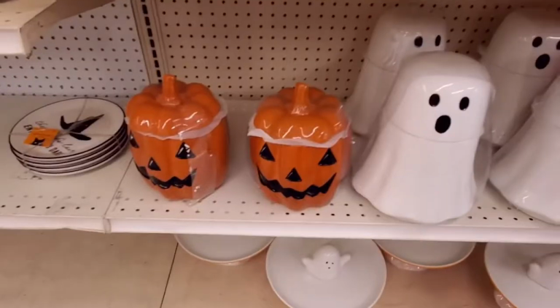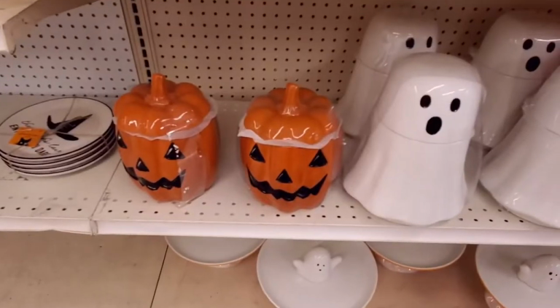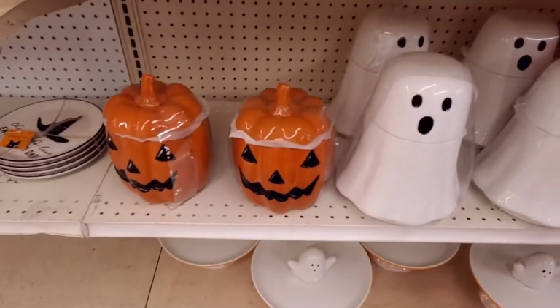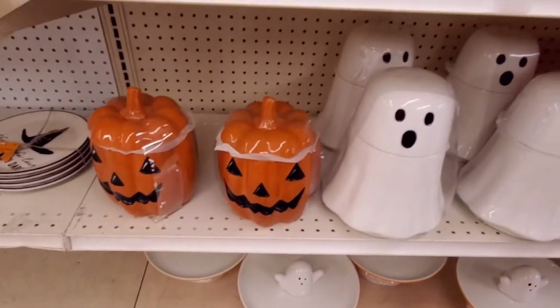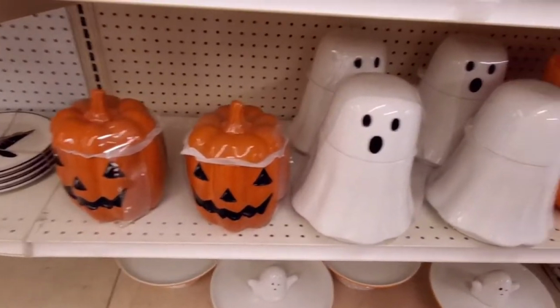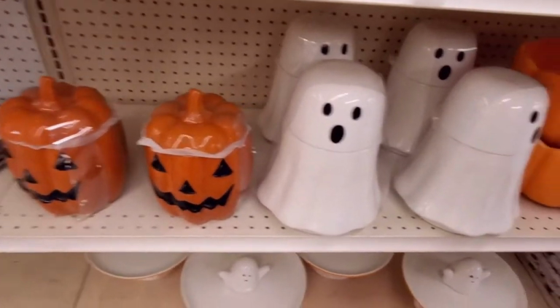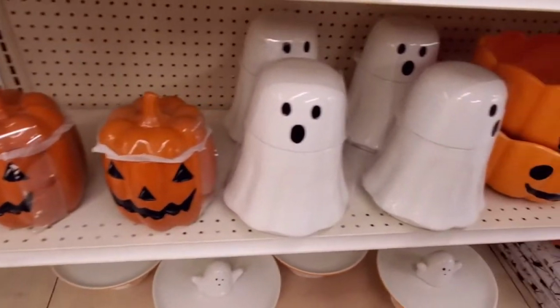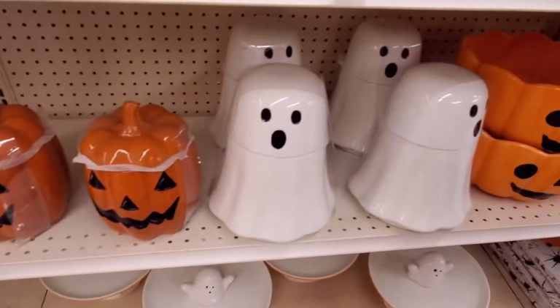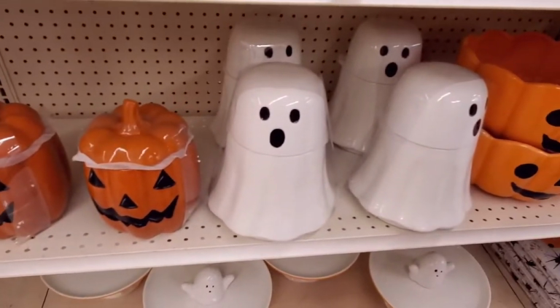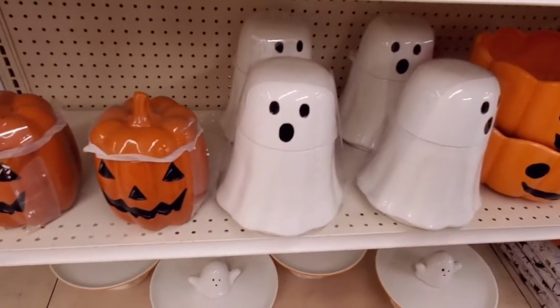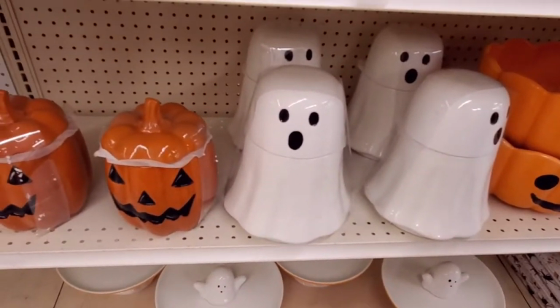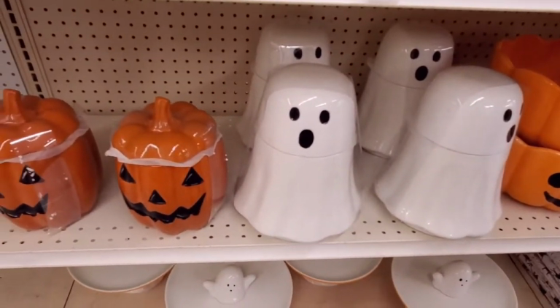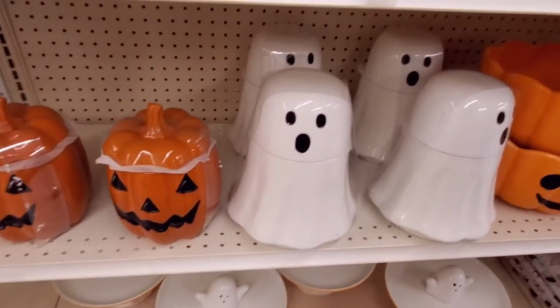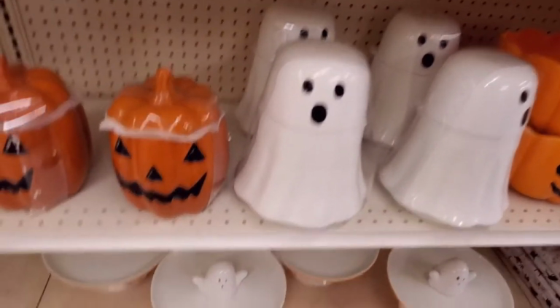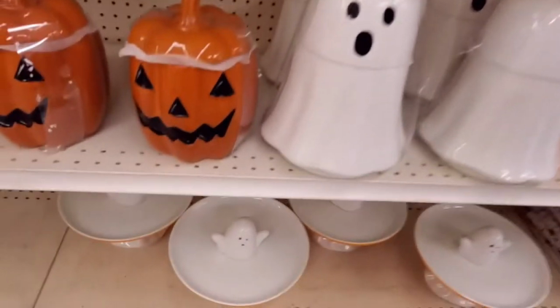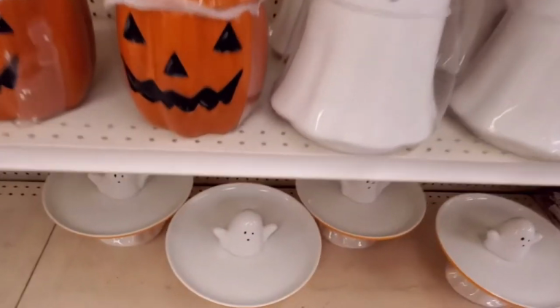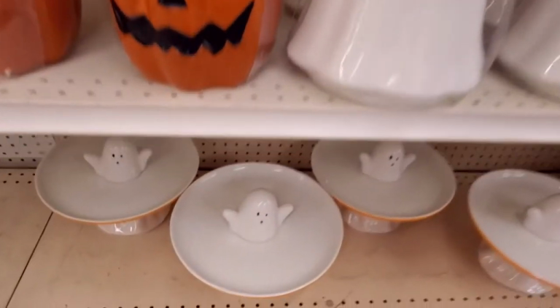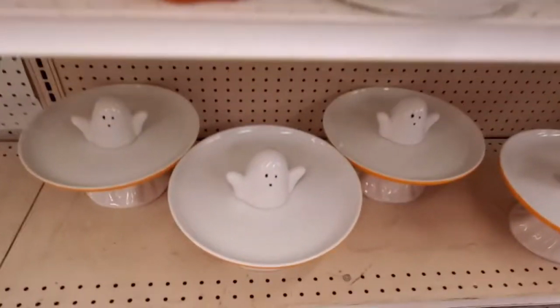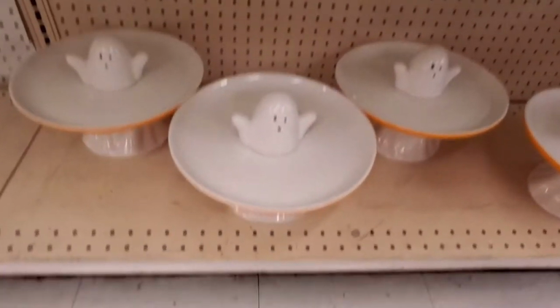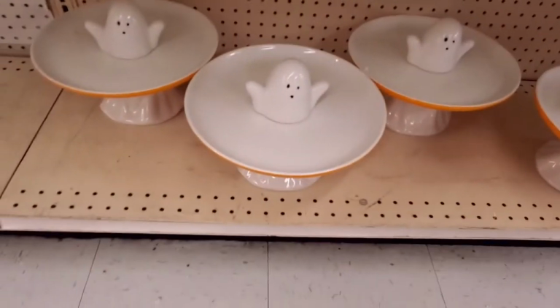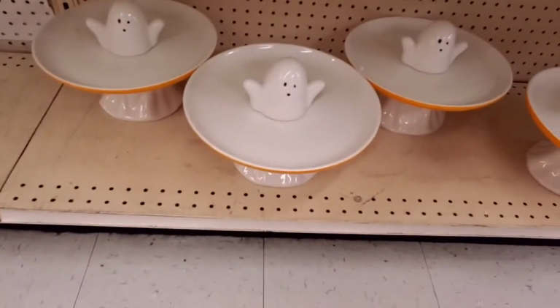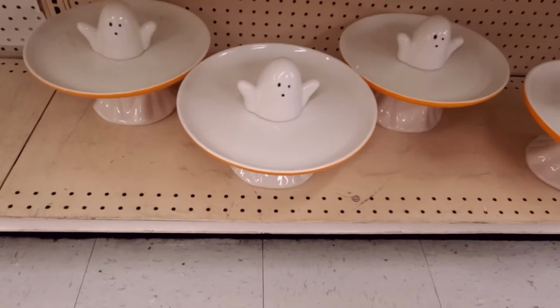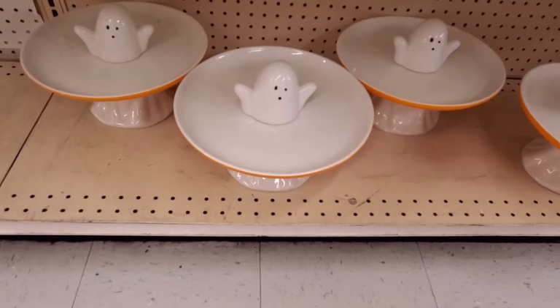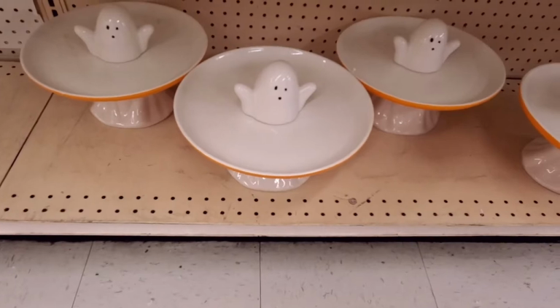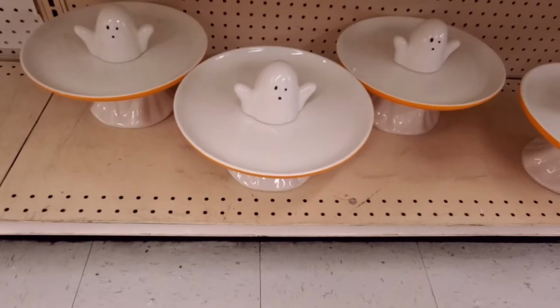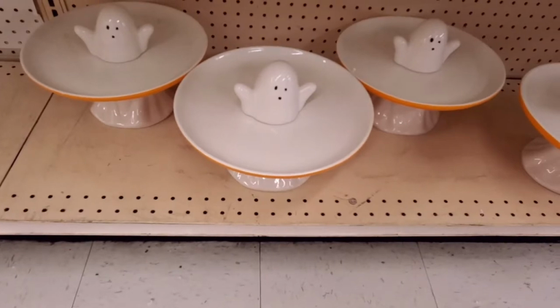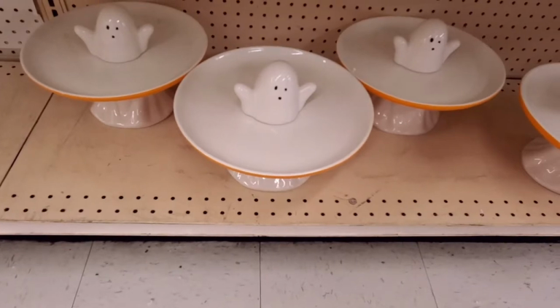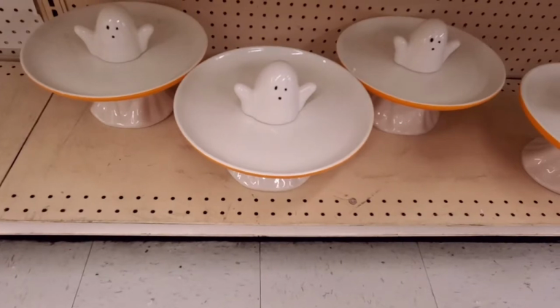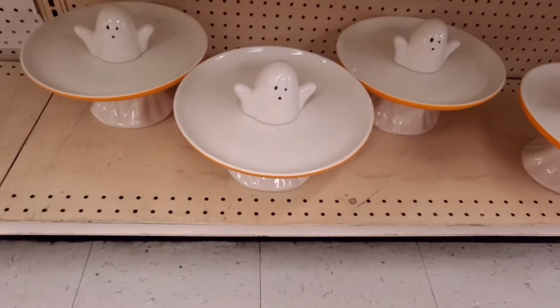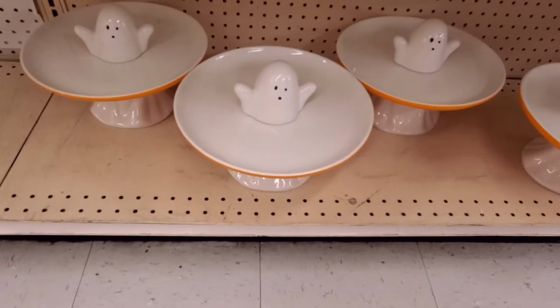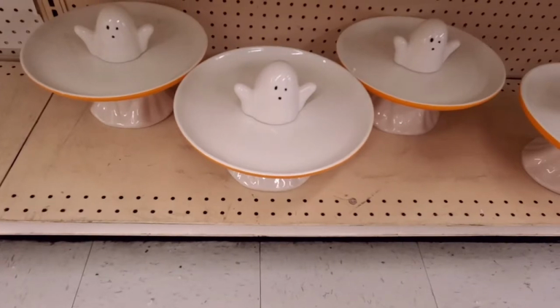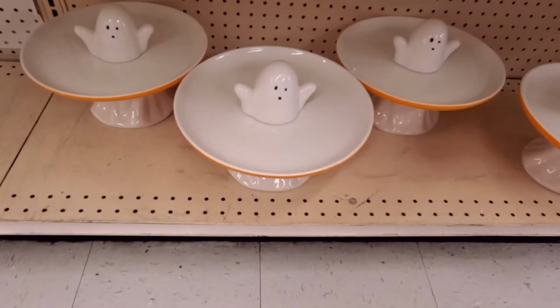Some cookie jars. A cake plate with a little ghost — isn't he precious?